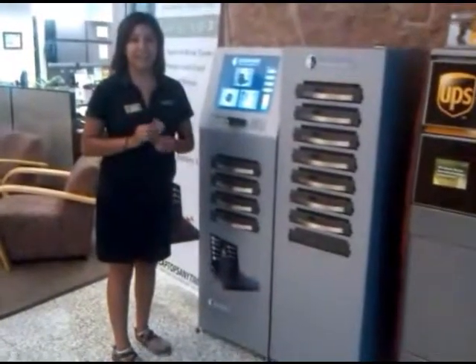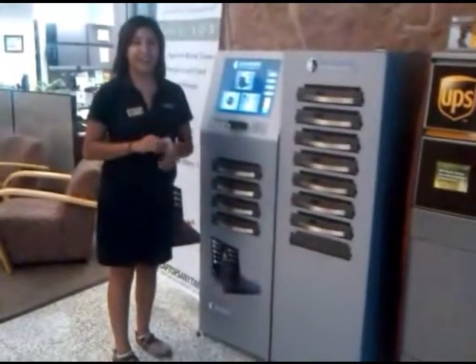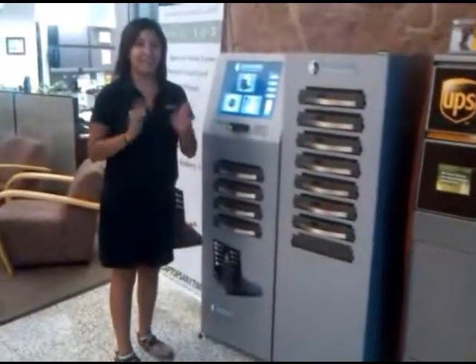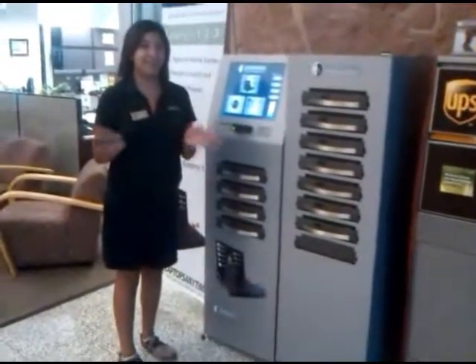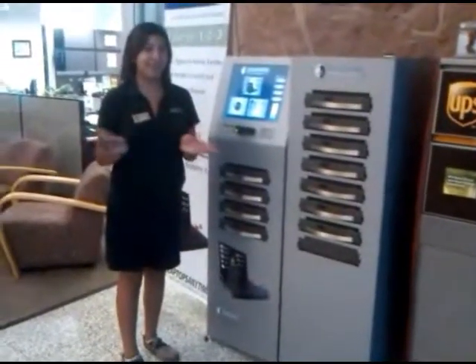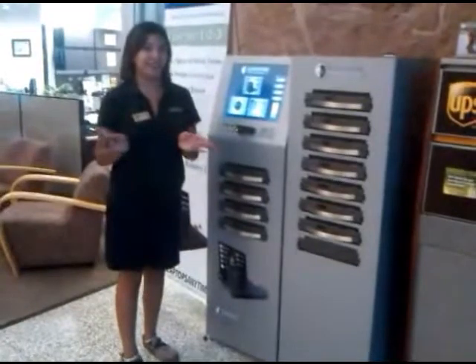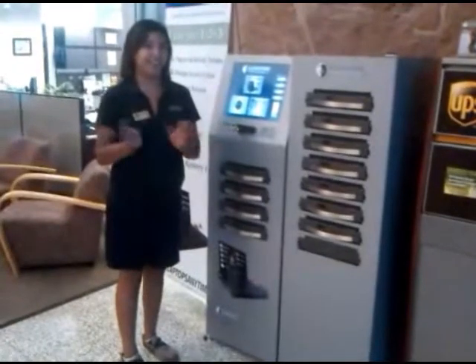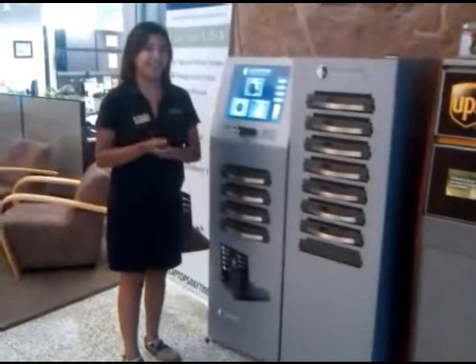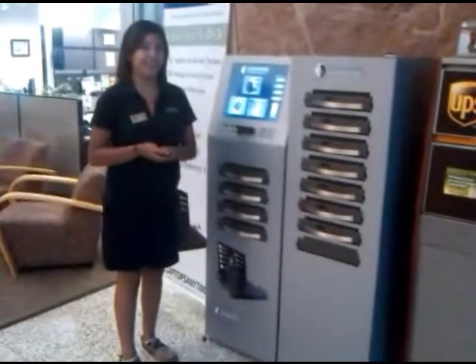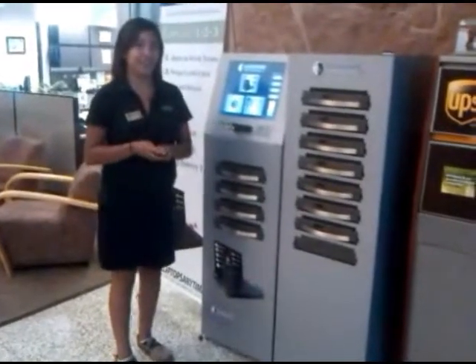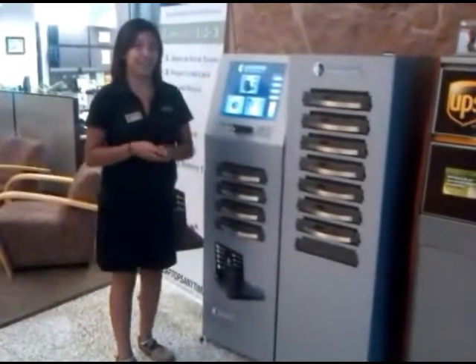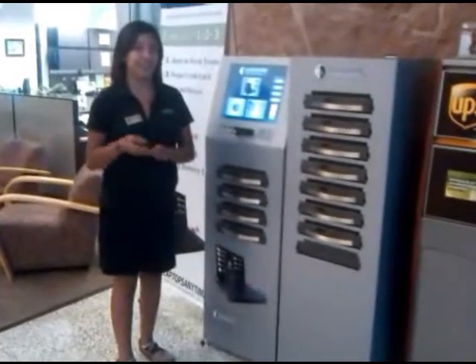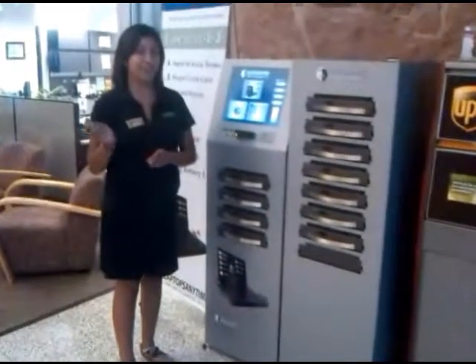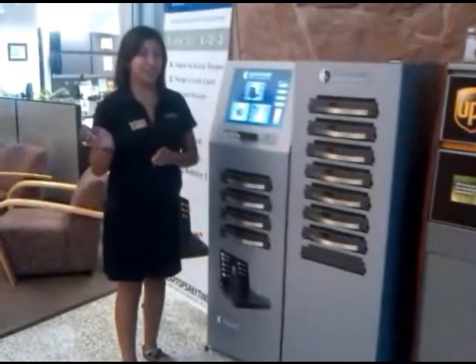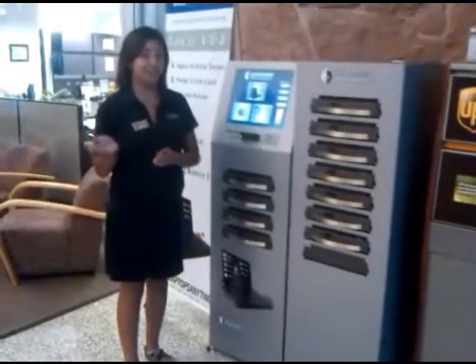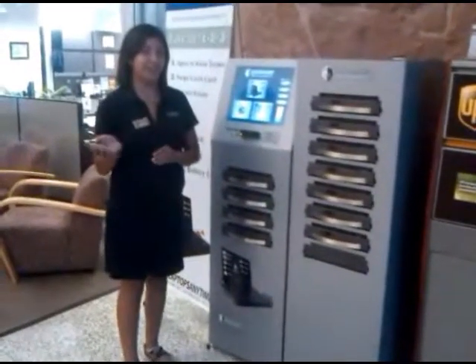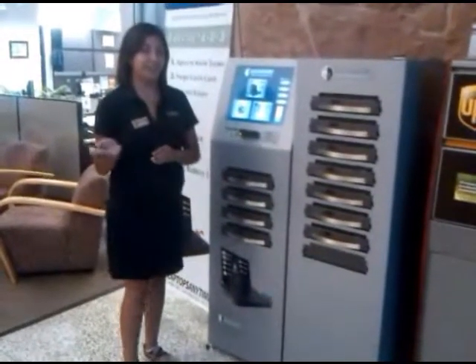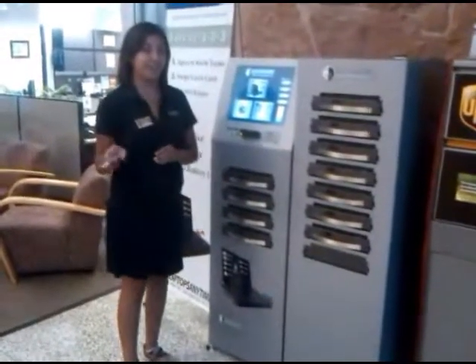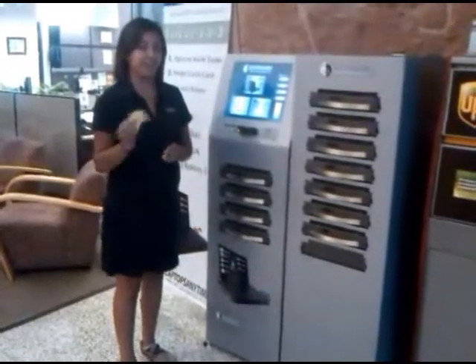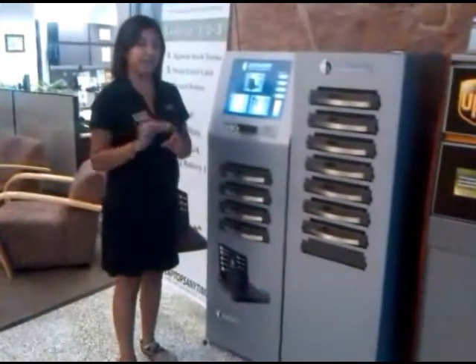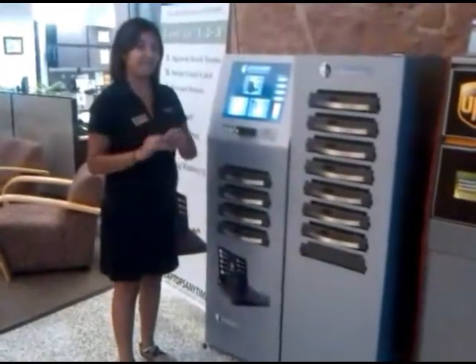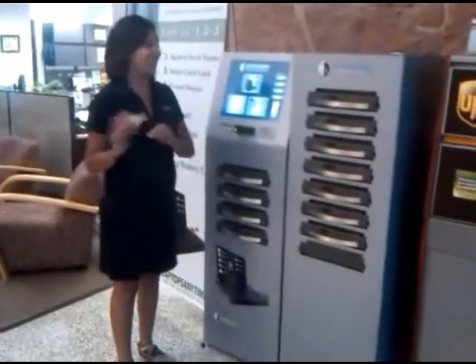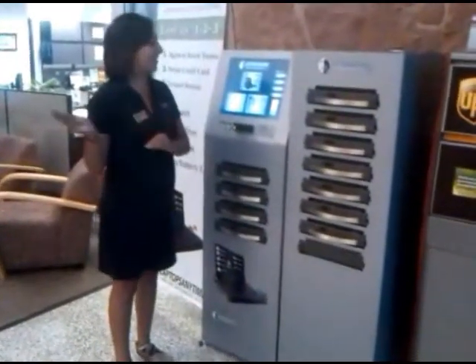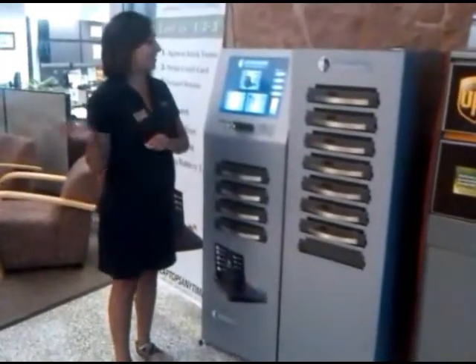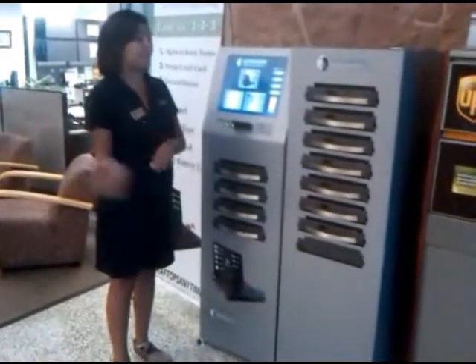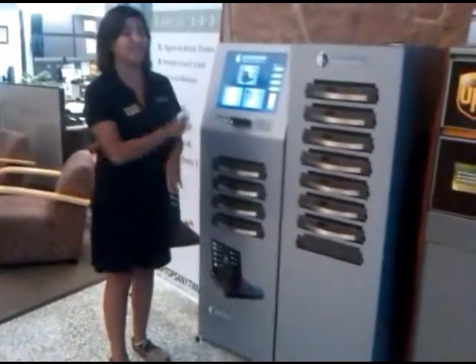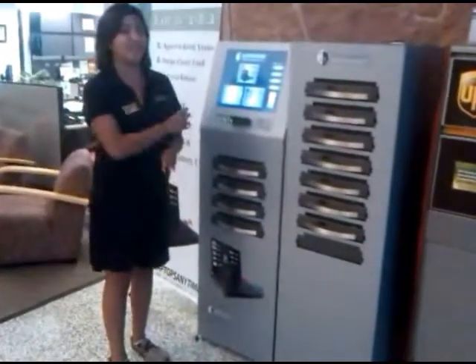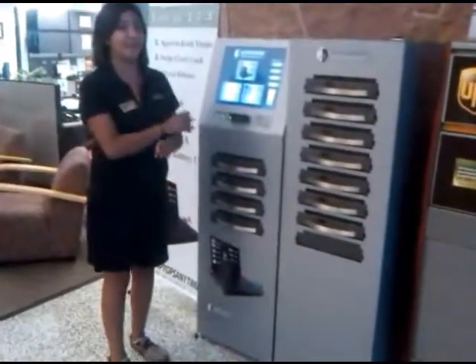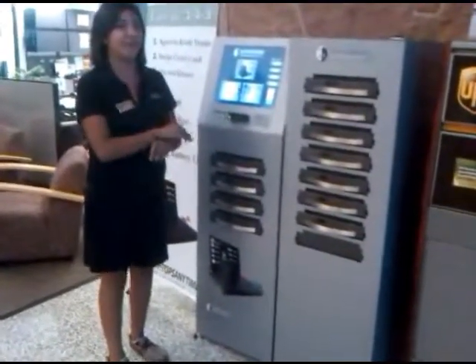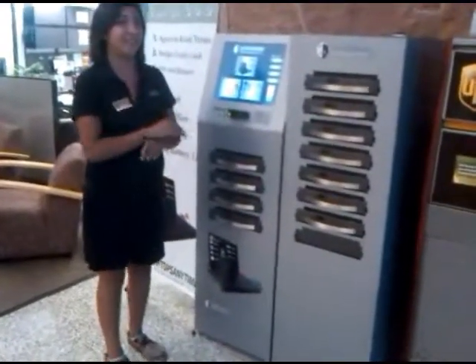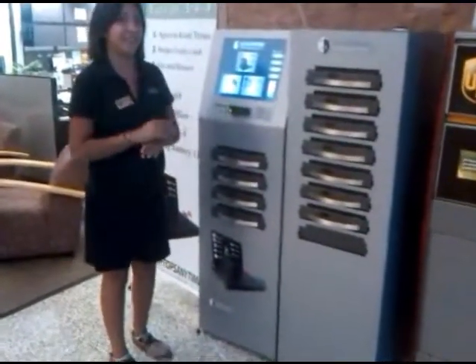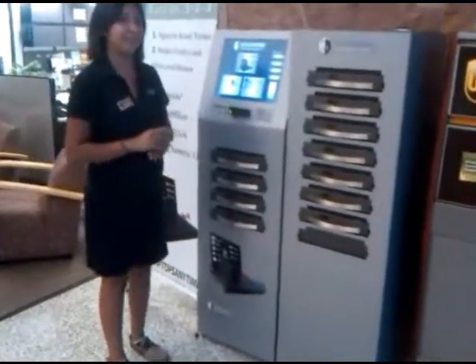Hi, I'm Veronica, and I'm with the University of Utah Student Union, and I'm going to show you how to rent a laptop.